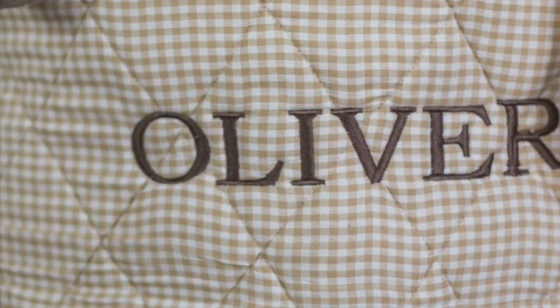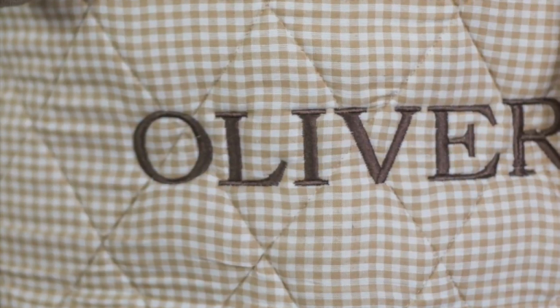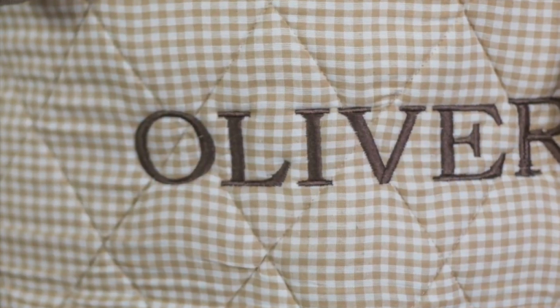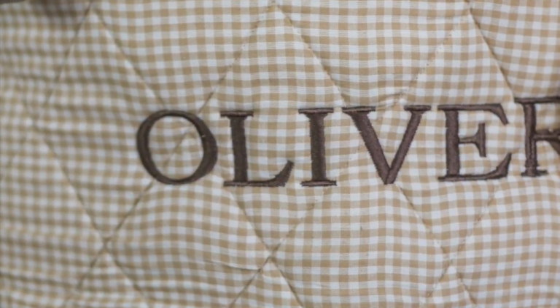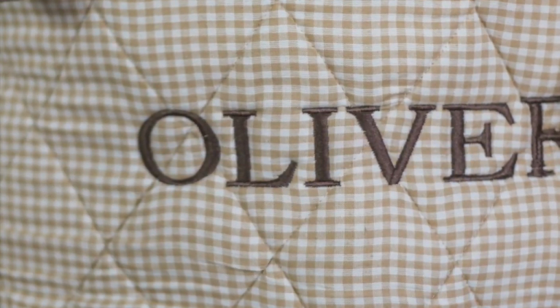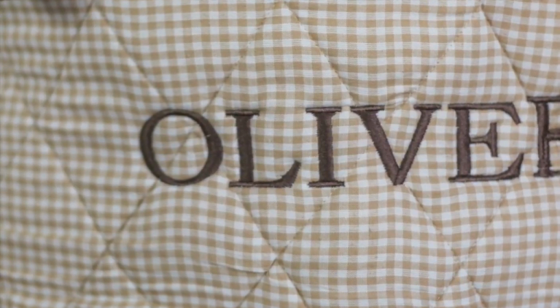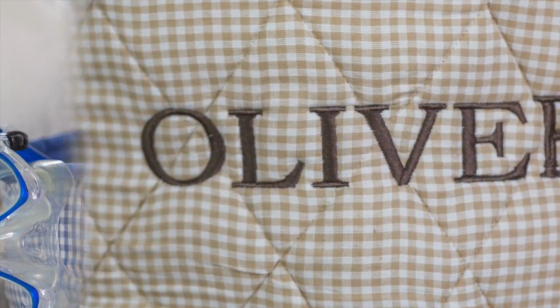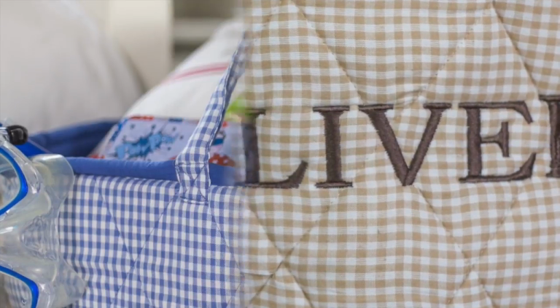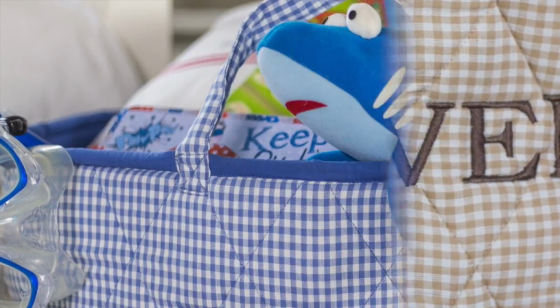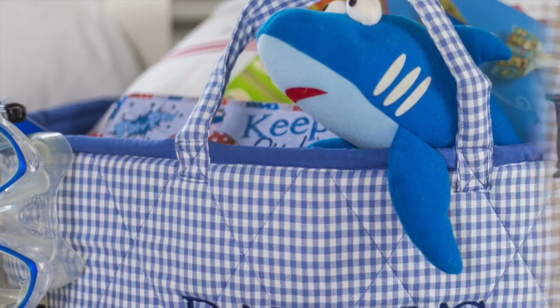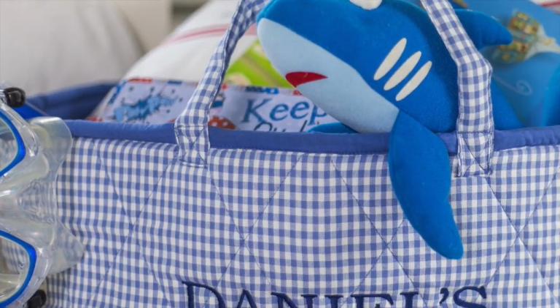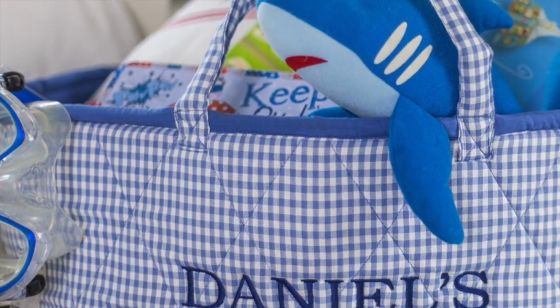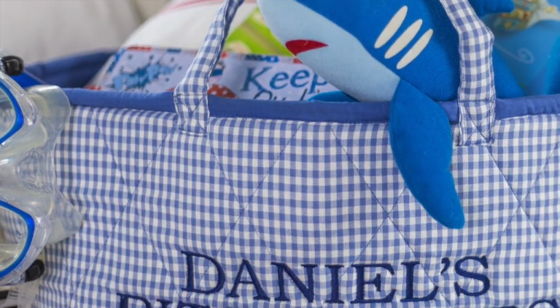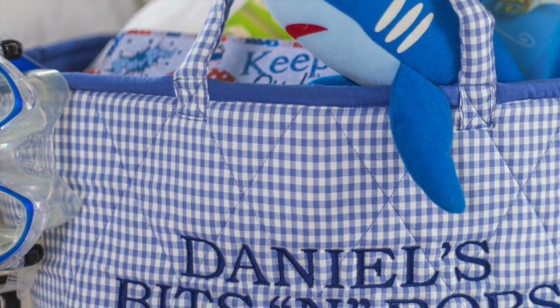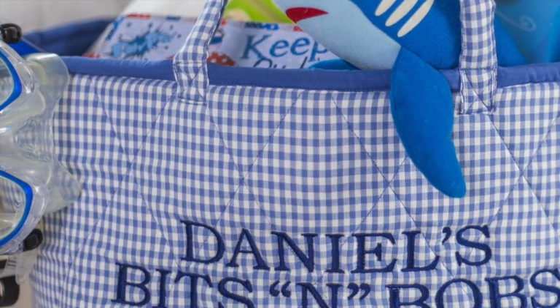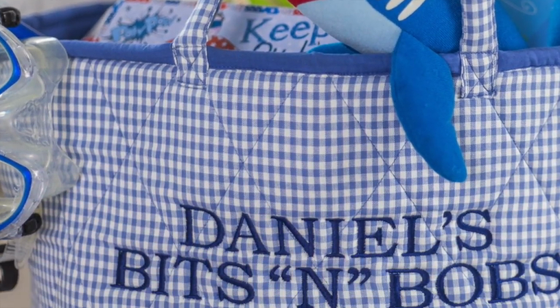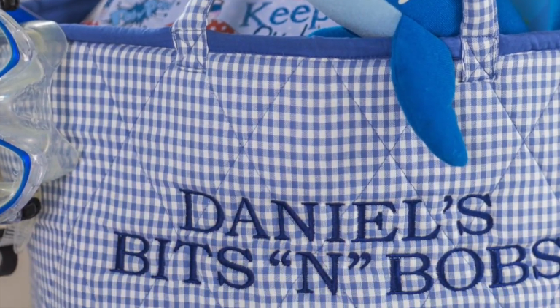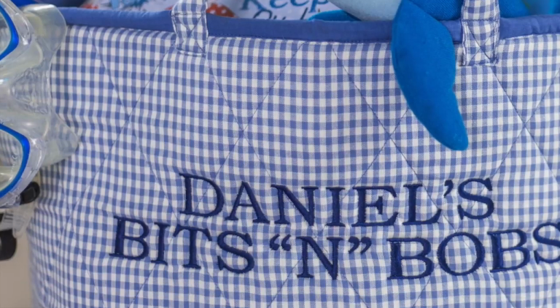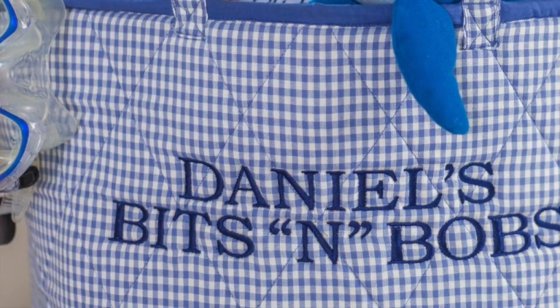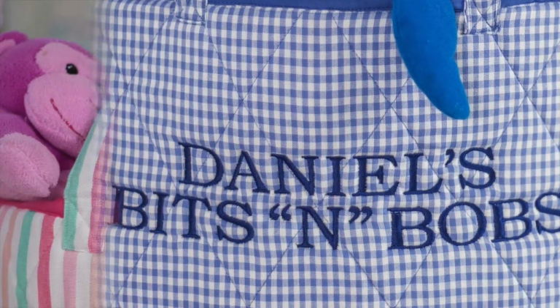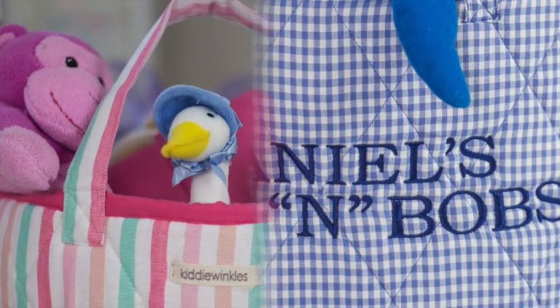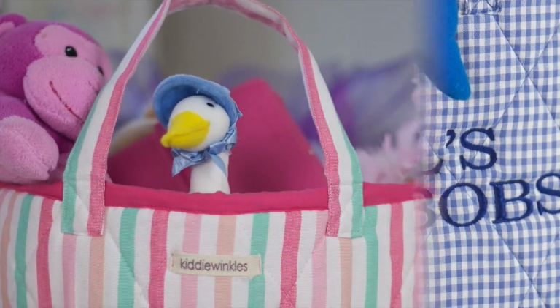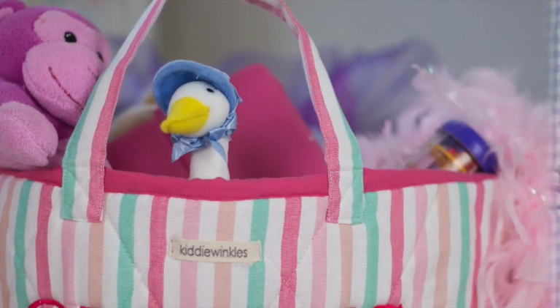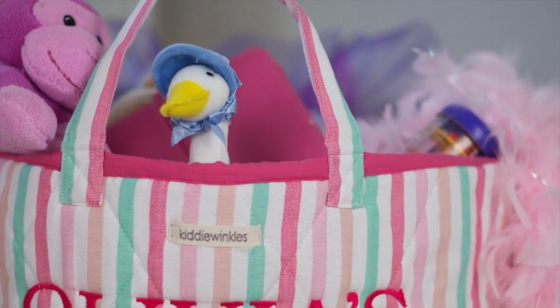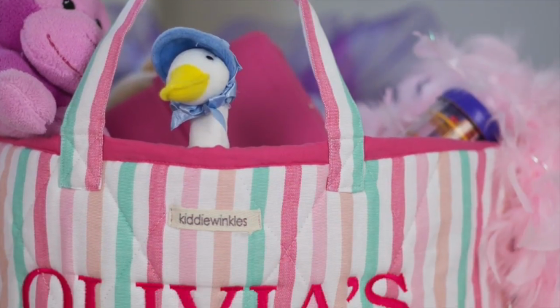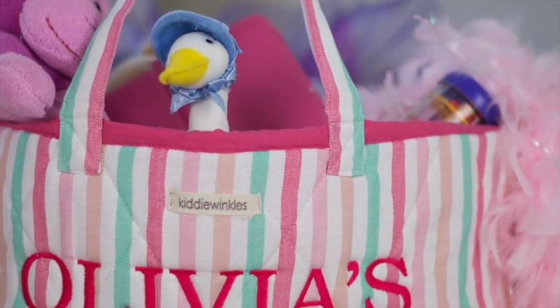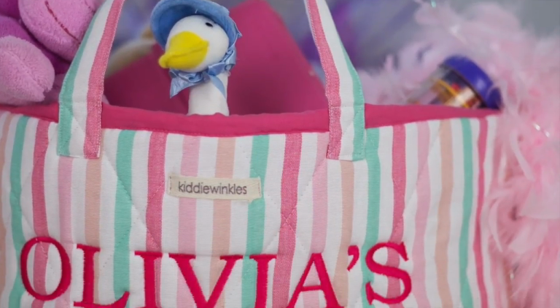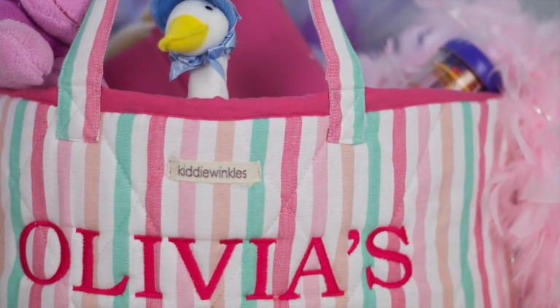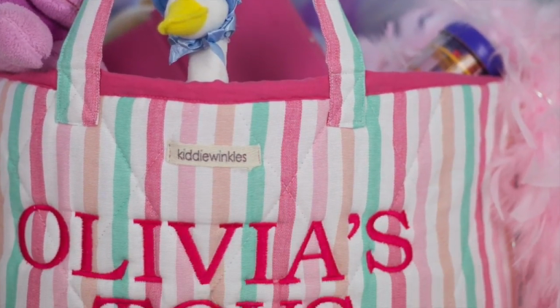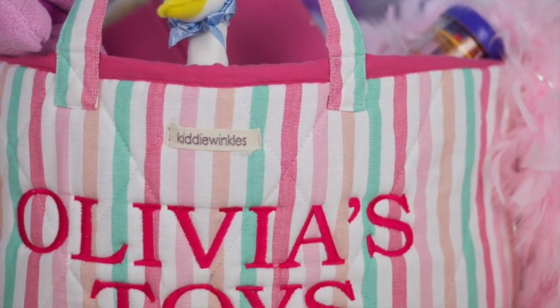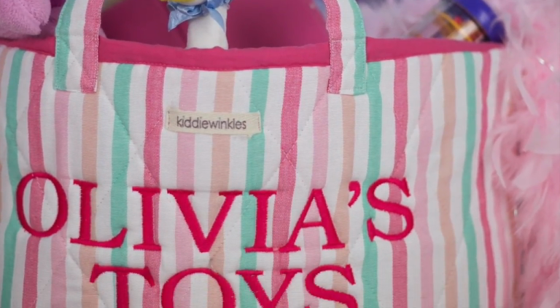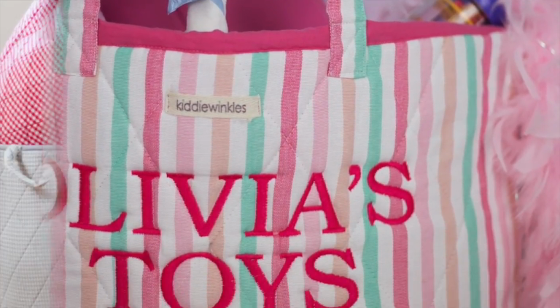All of the toy baskets can be personalised with a child's name or phrase of your choice to make them extra special.